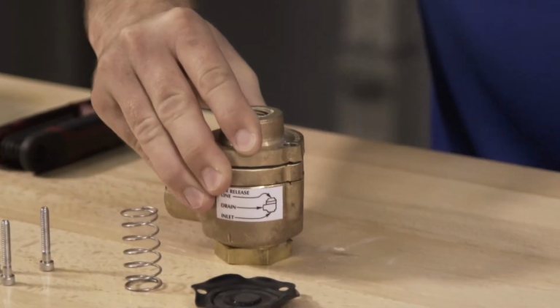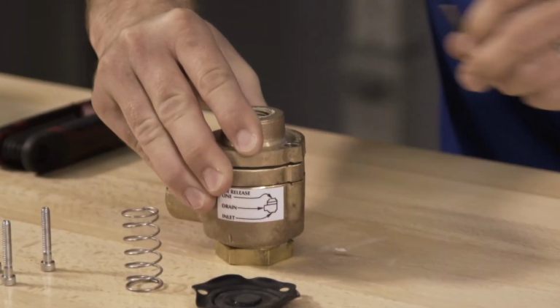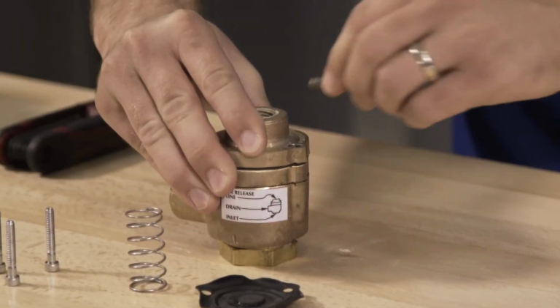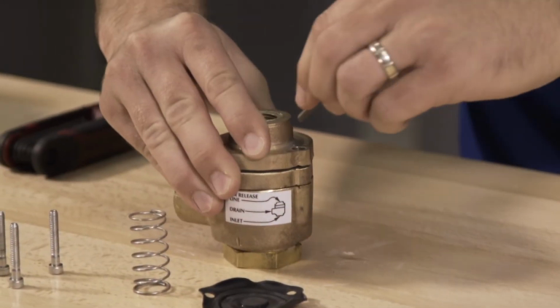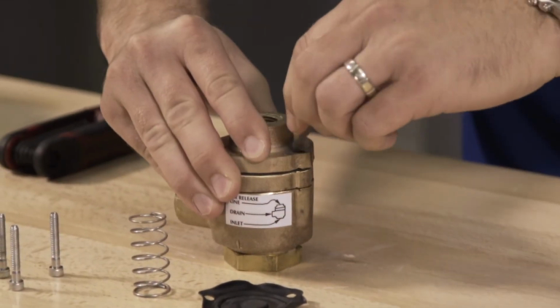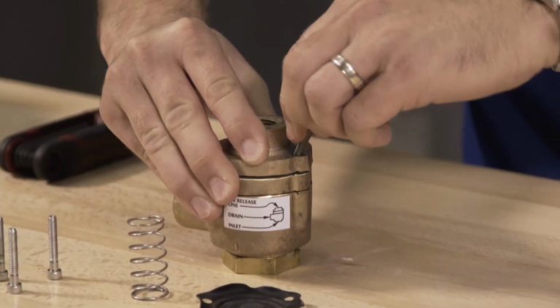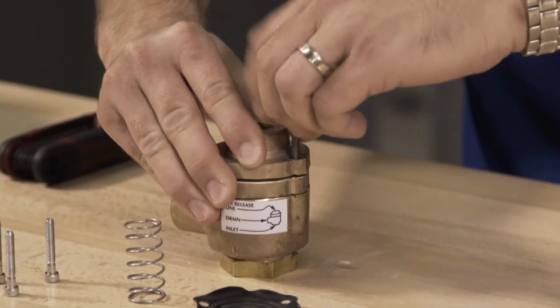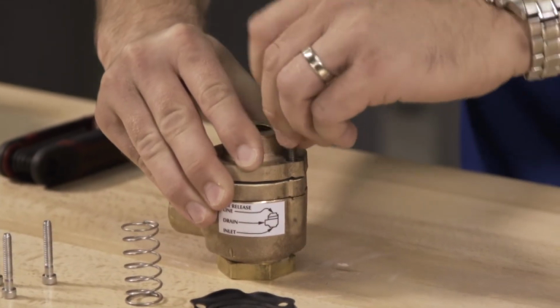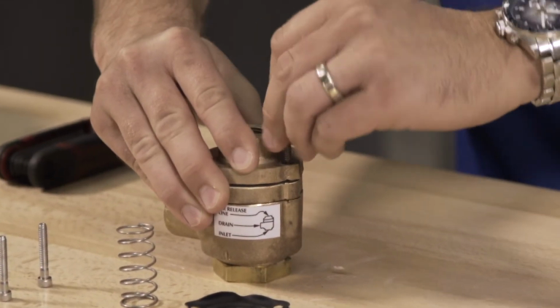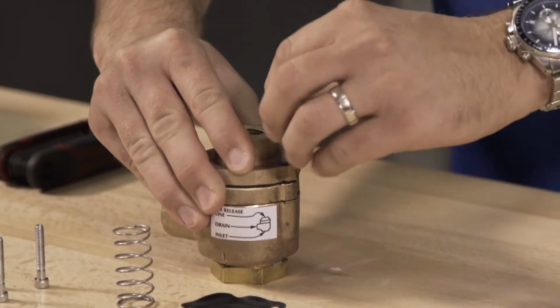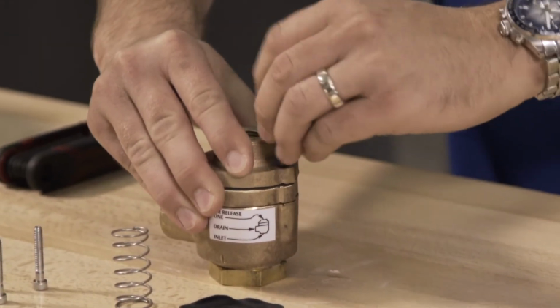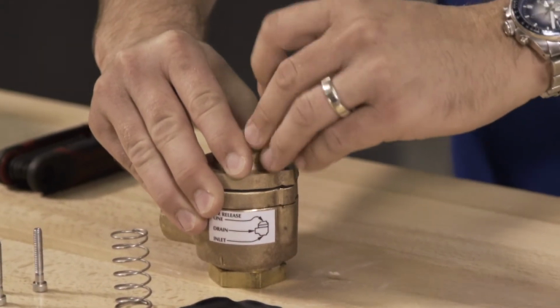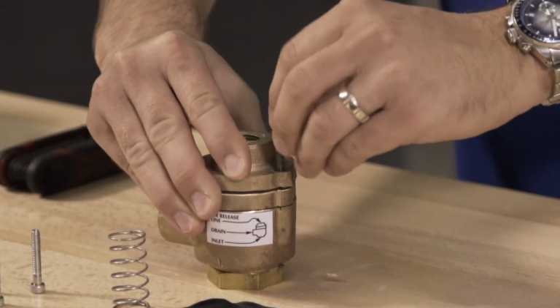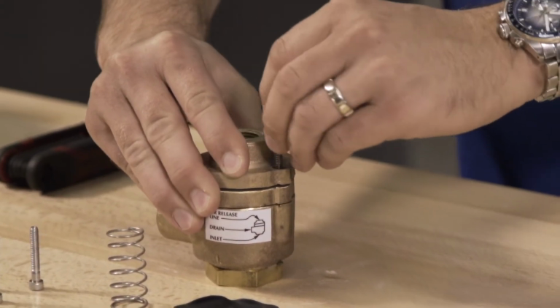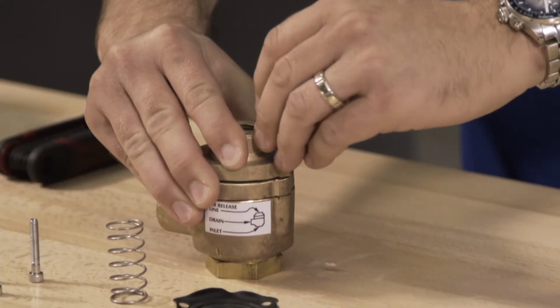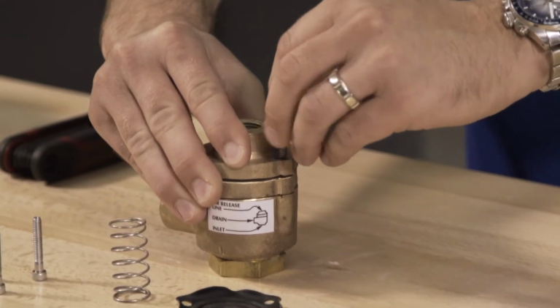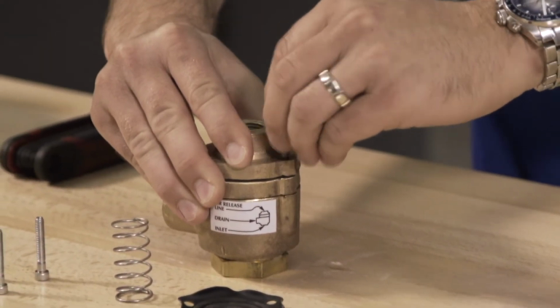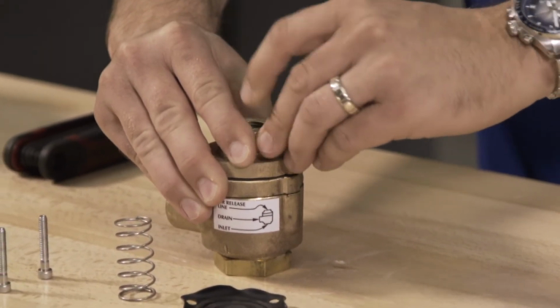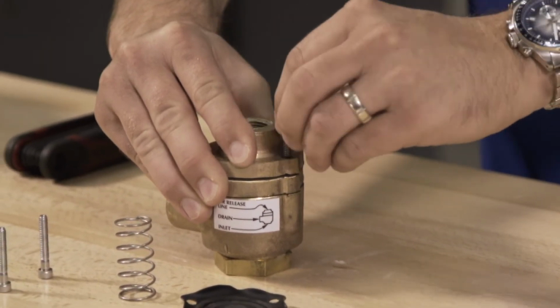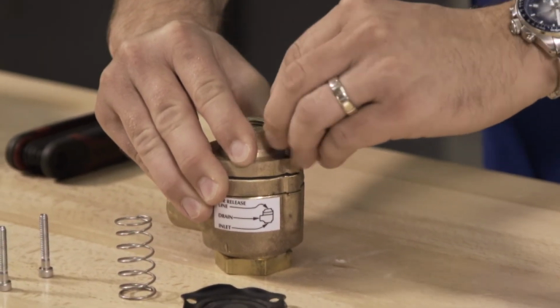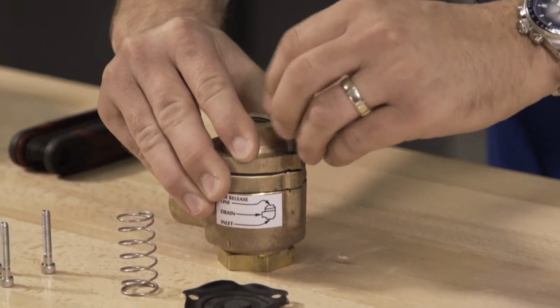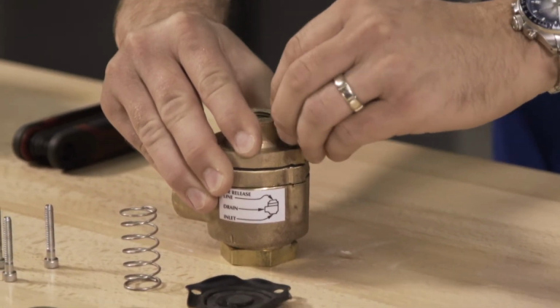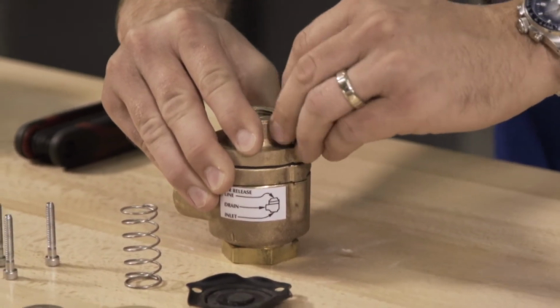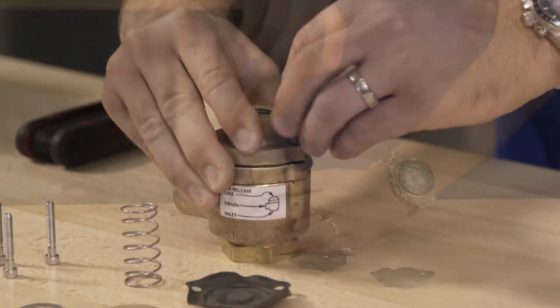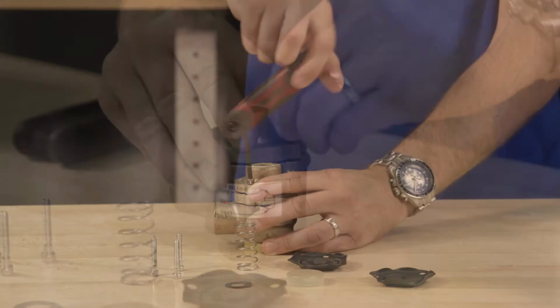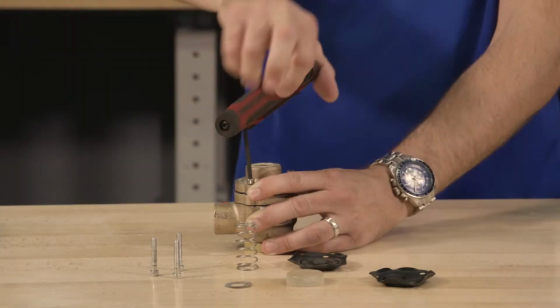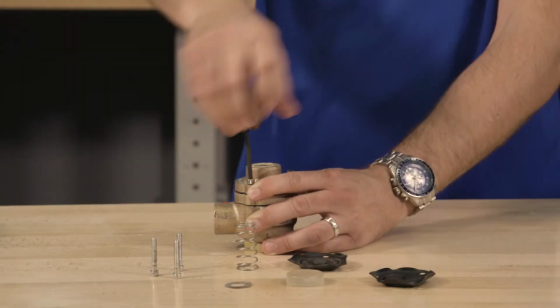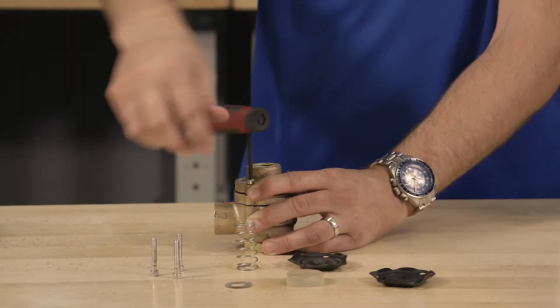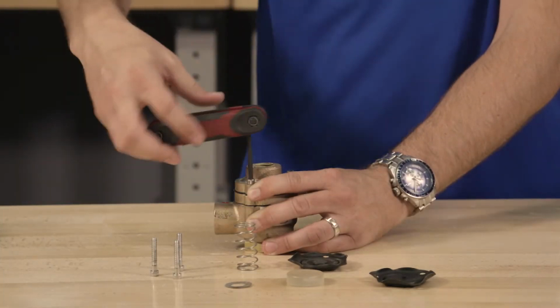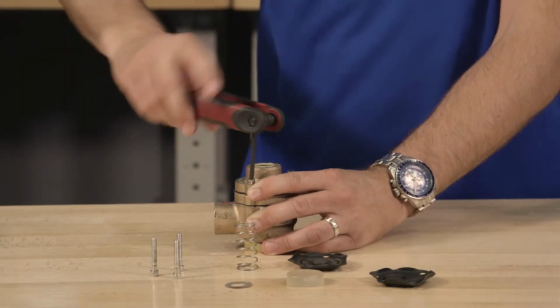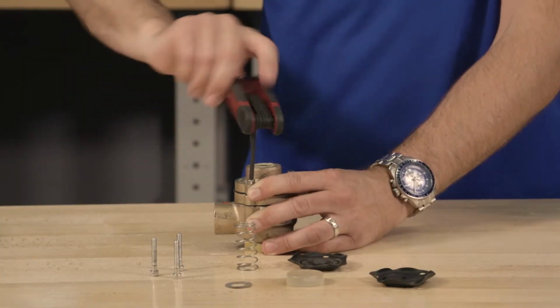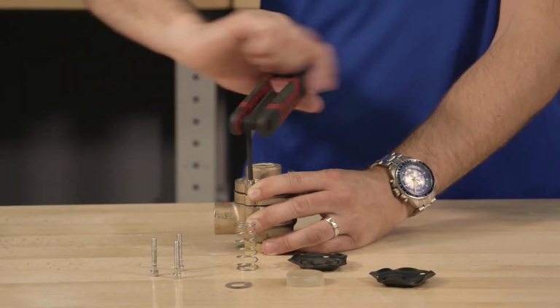Hand thread in each of the cover screws and once they're hand threaded in, tighten them down.